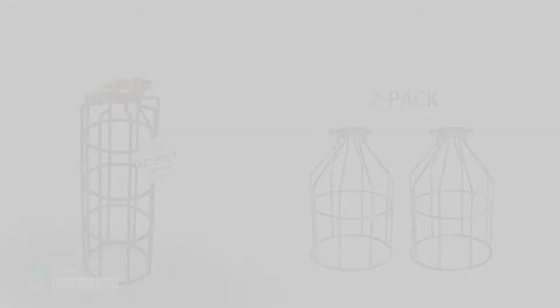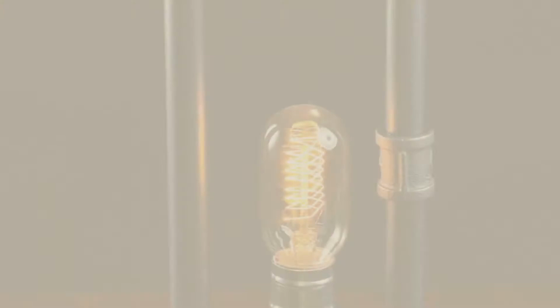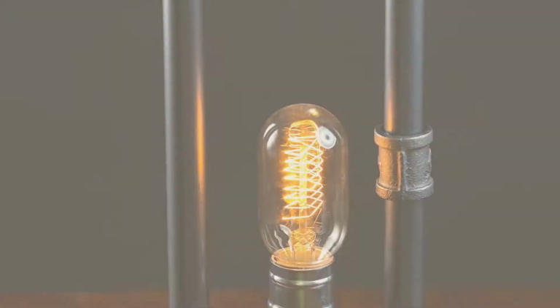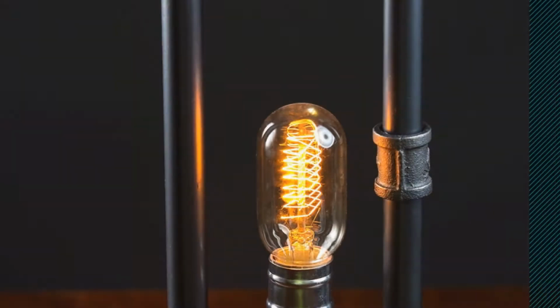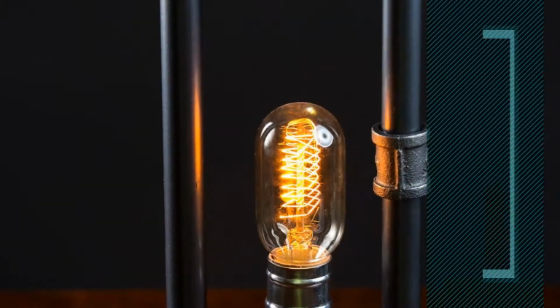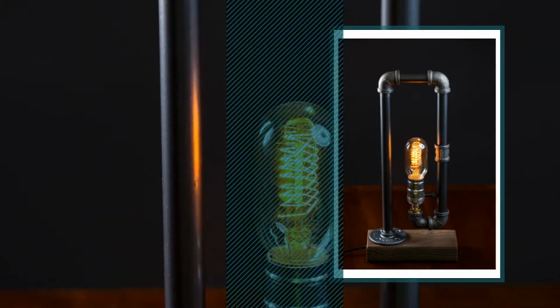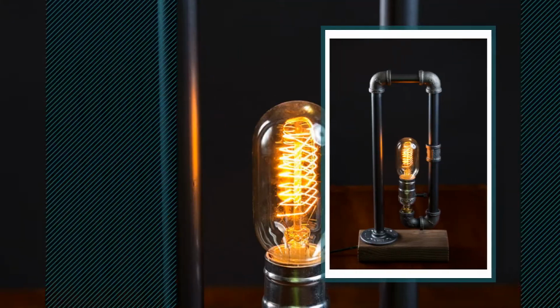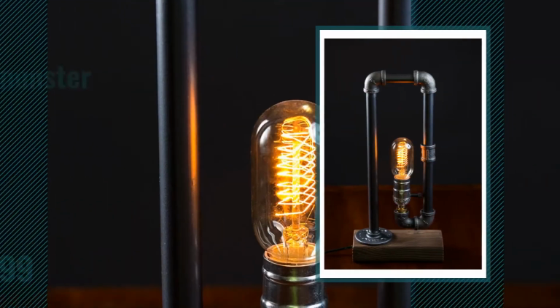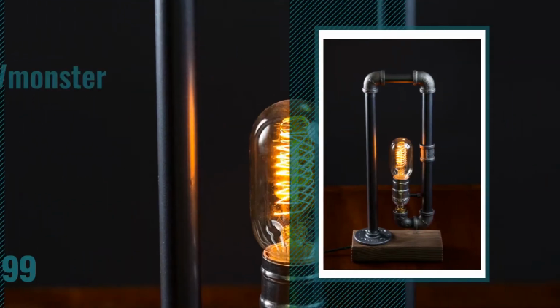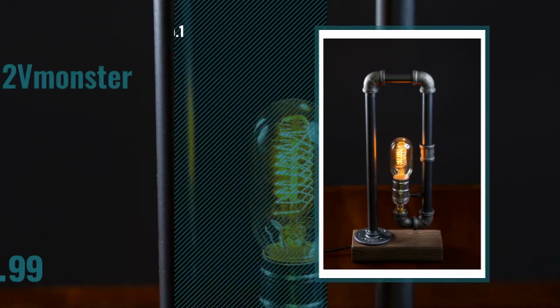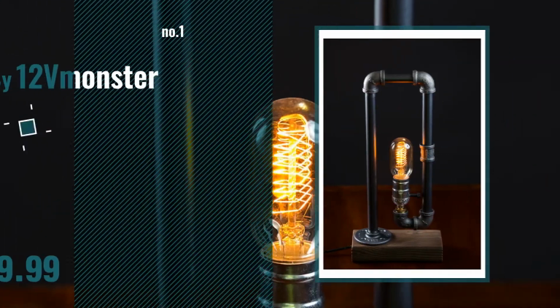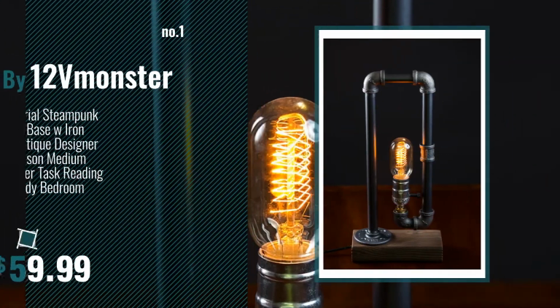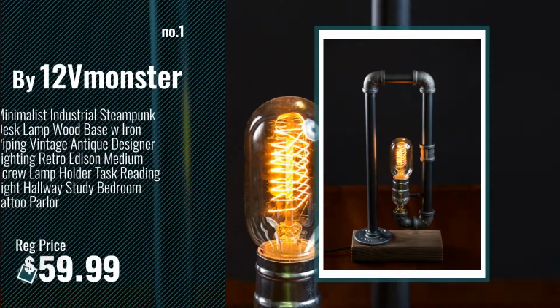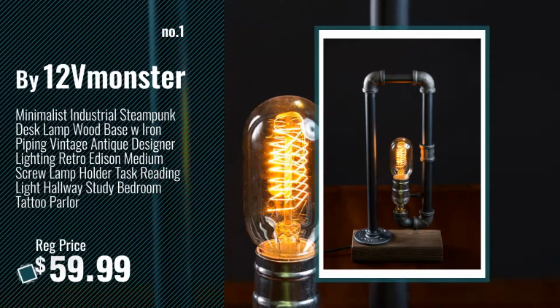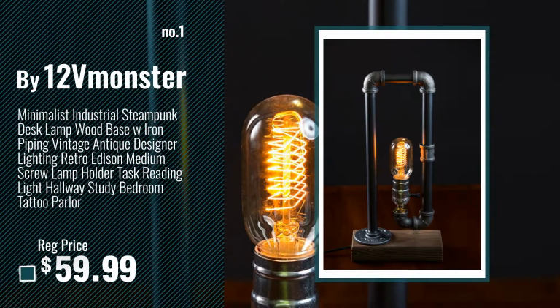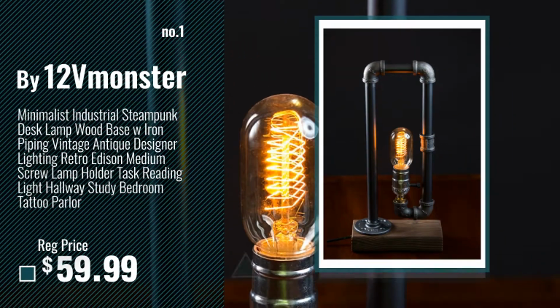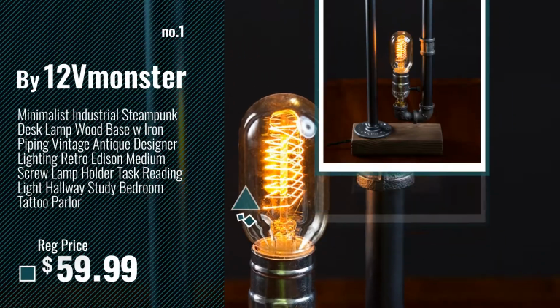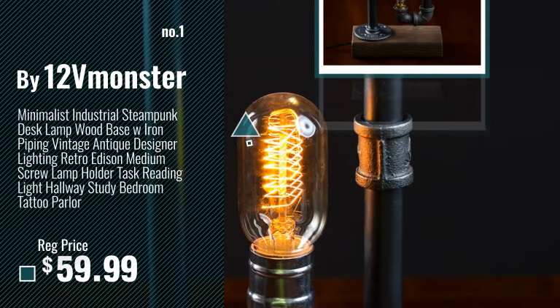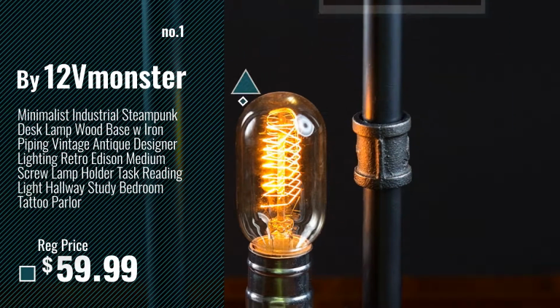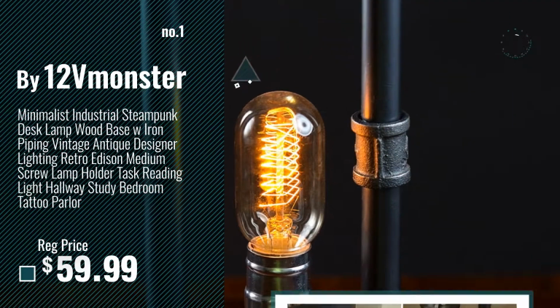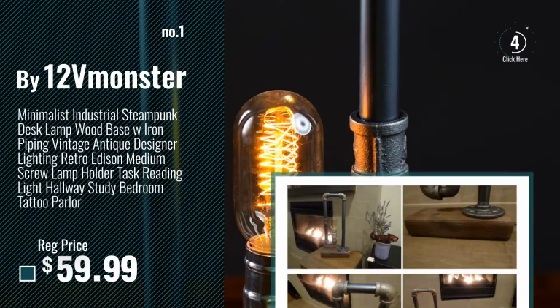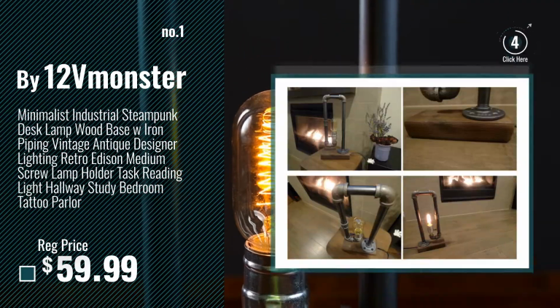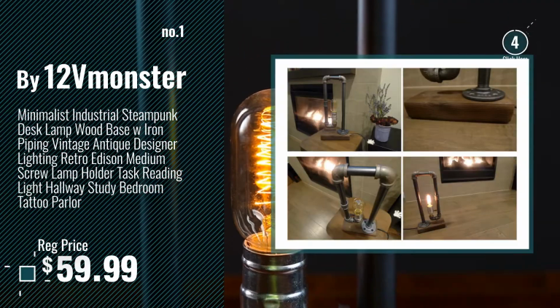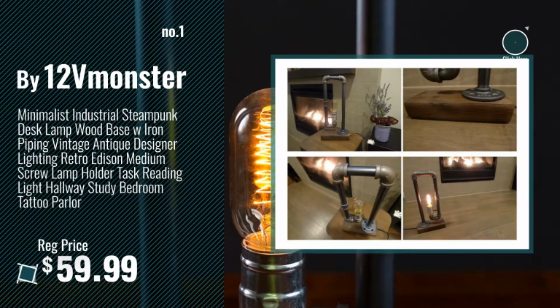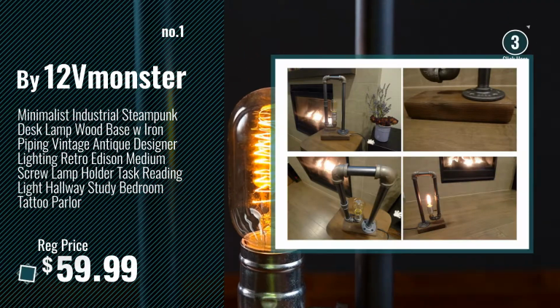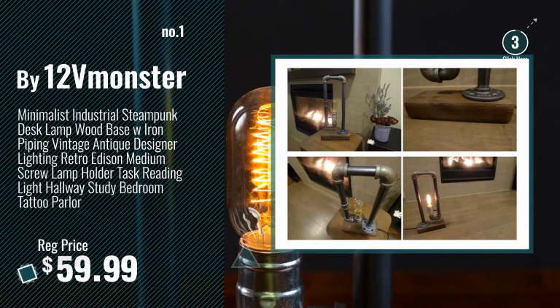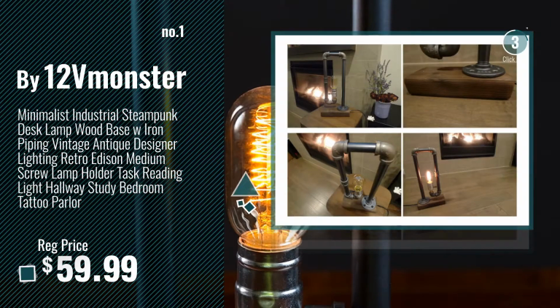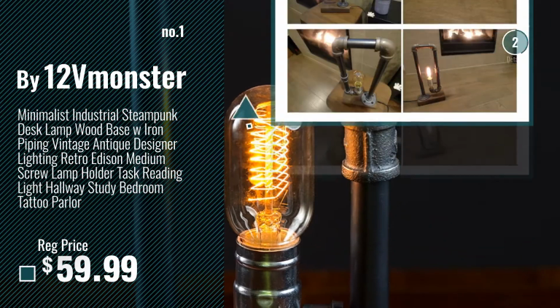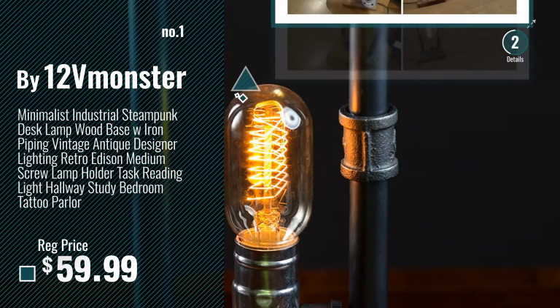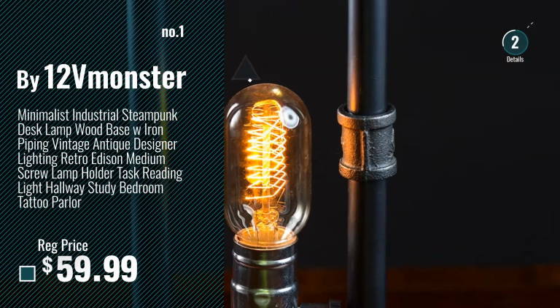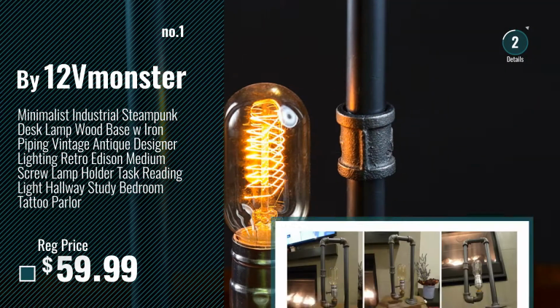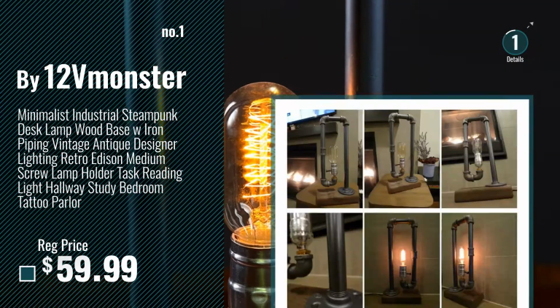Number 1, Most Popular, by 12V Monster. Watch this video, choose your favorite.